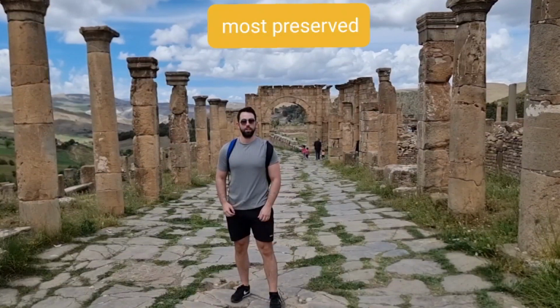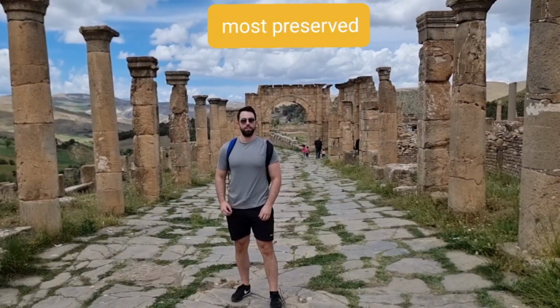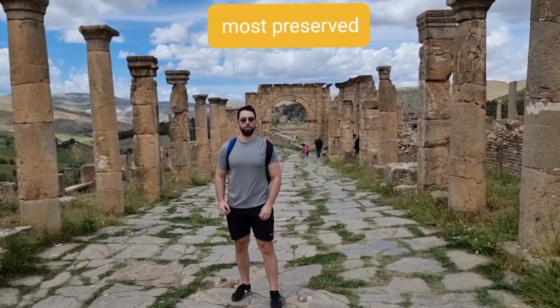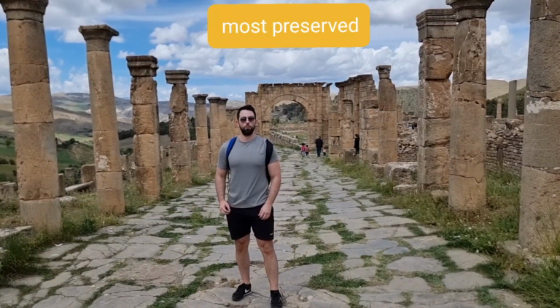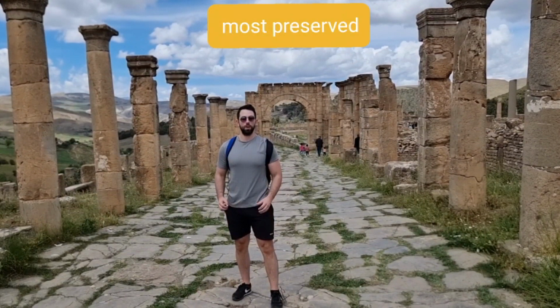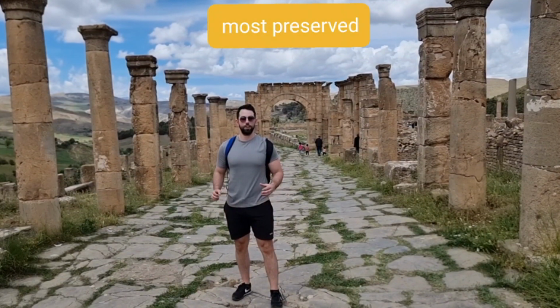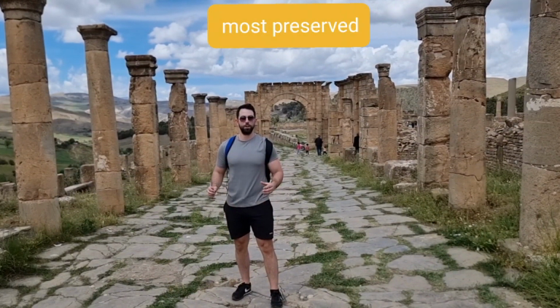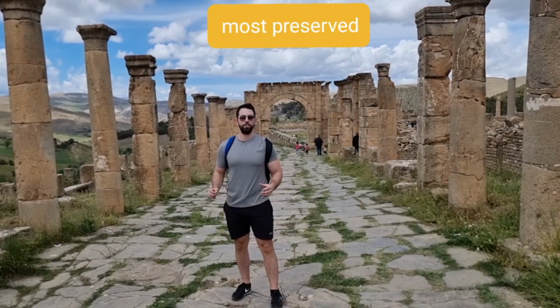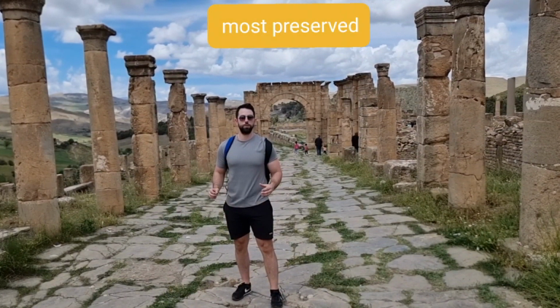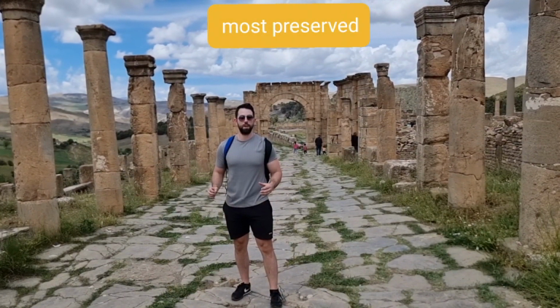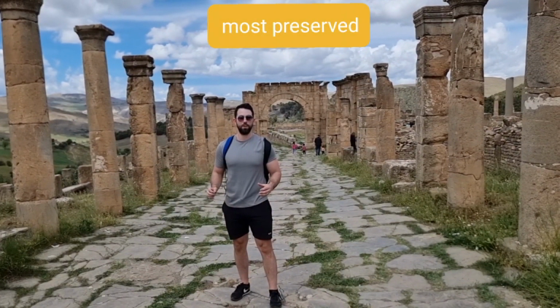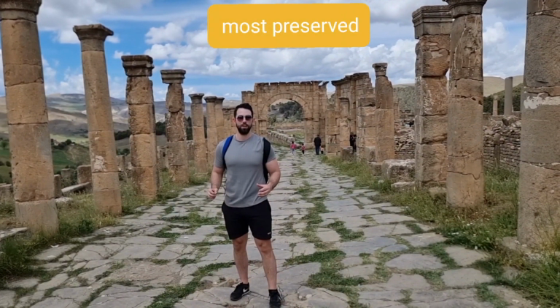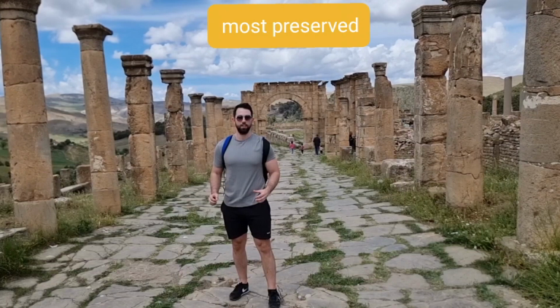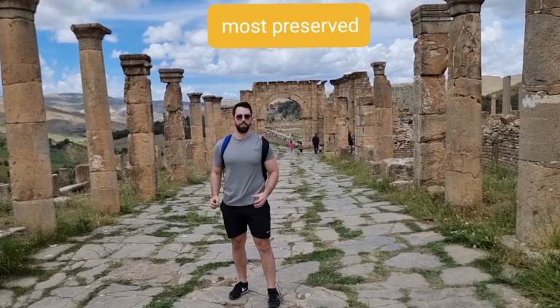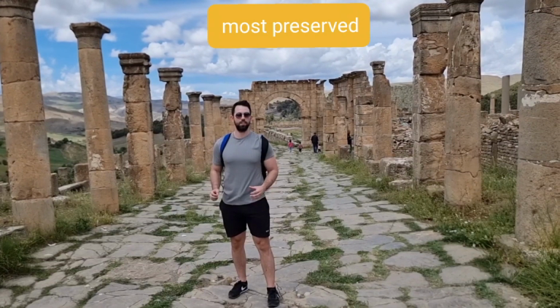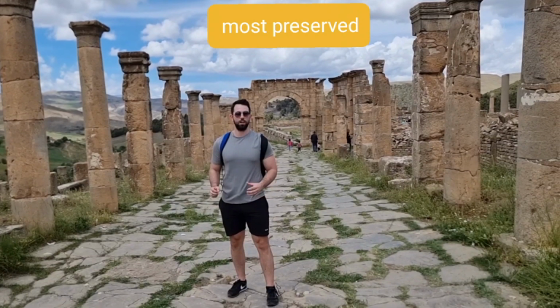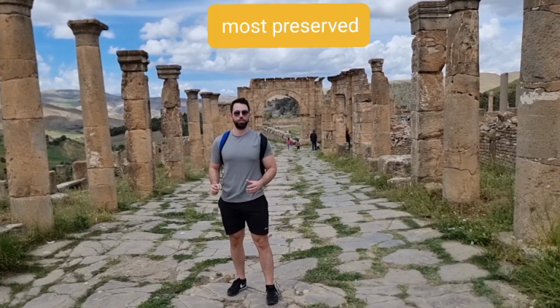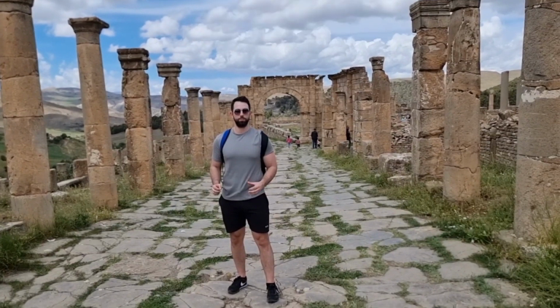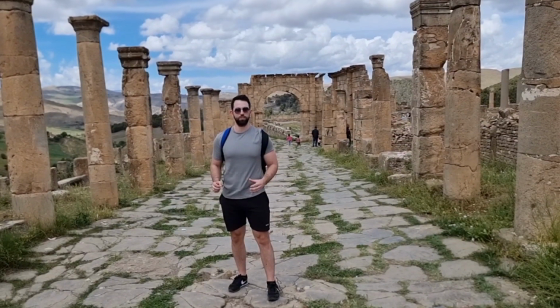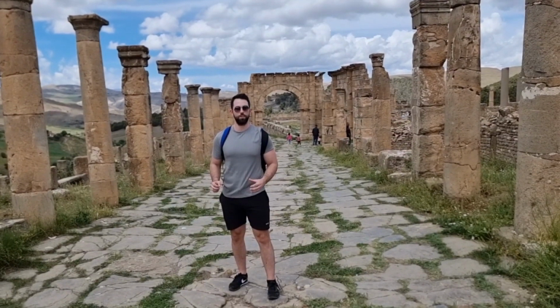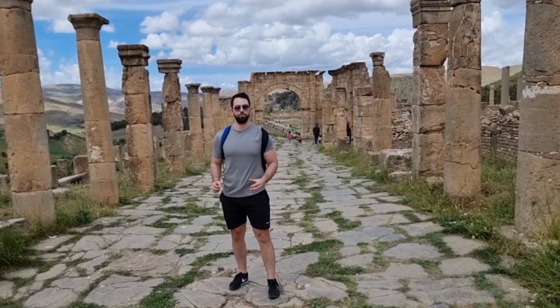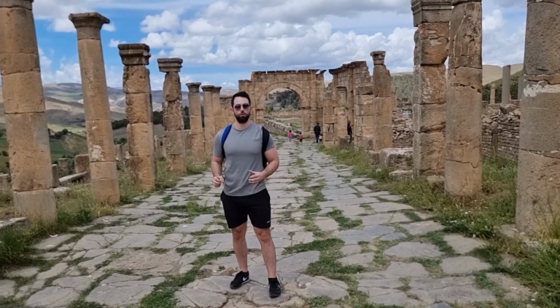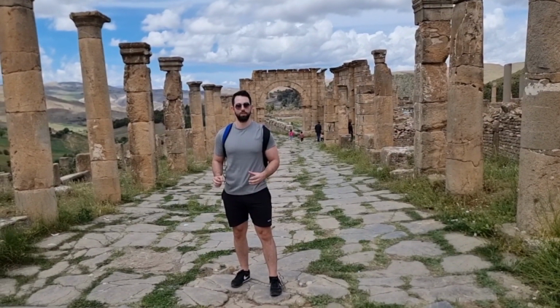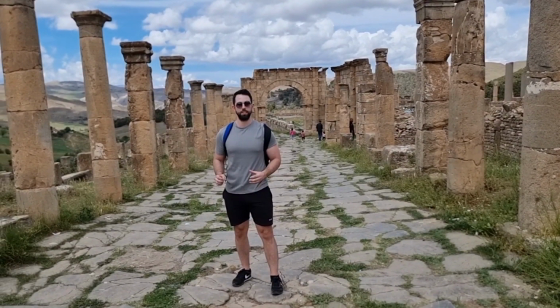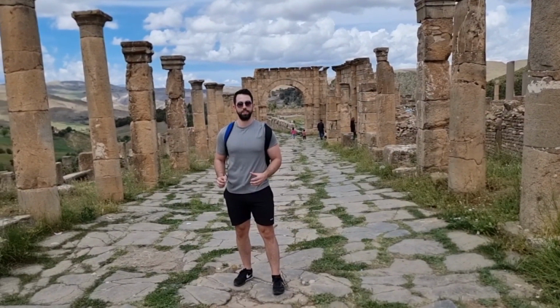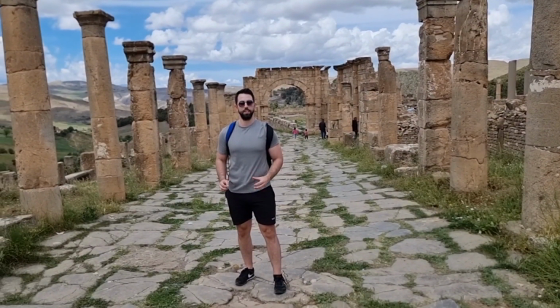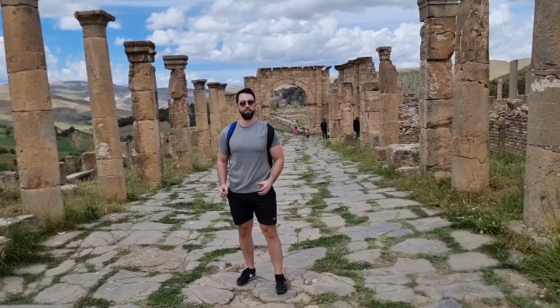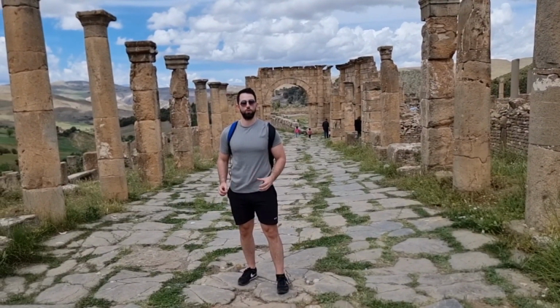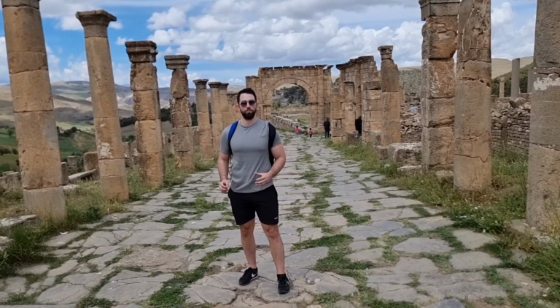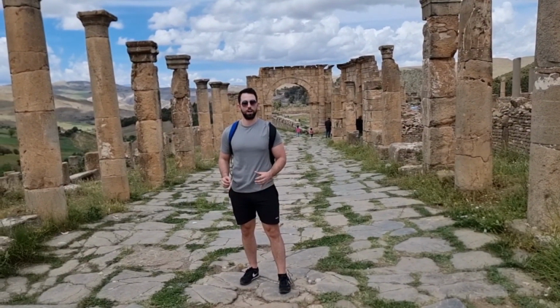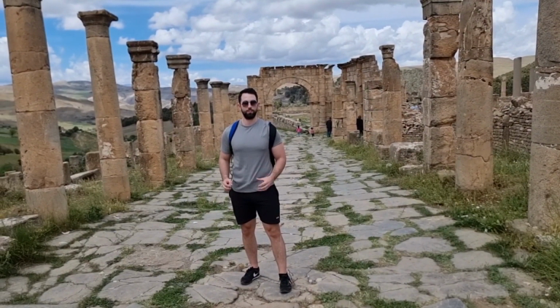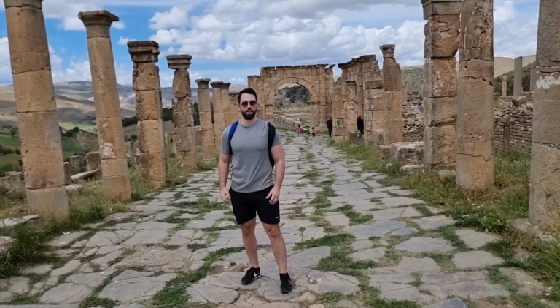So we're here in Djemila, the largest preserved Roman city in North Africa.